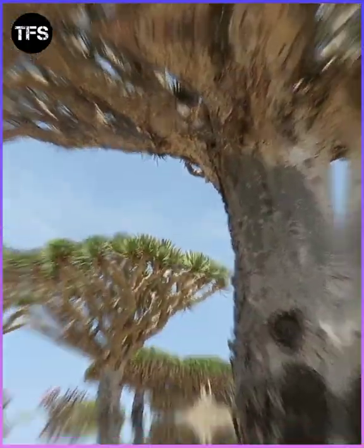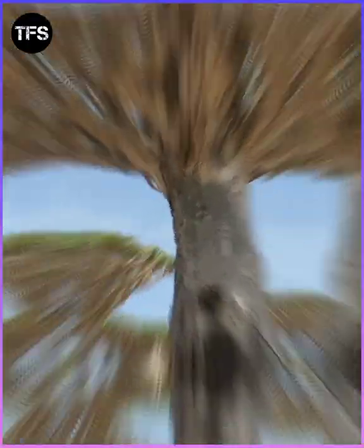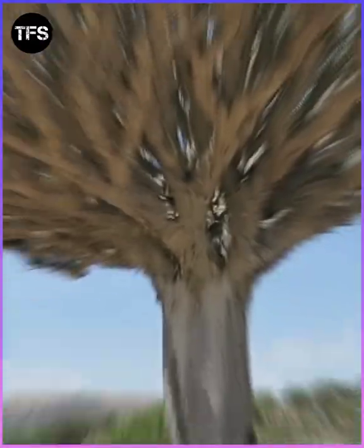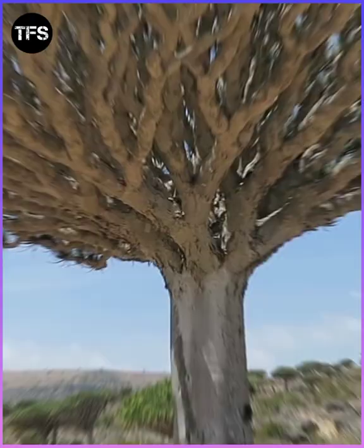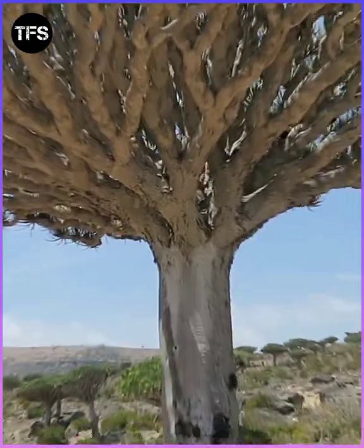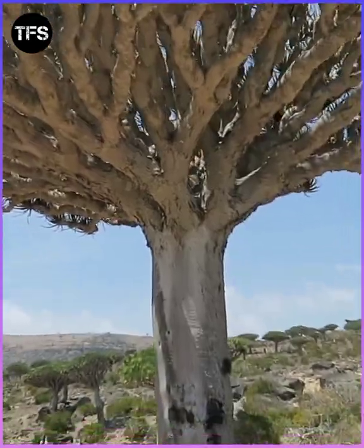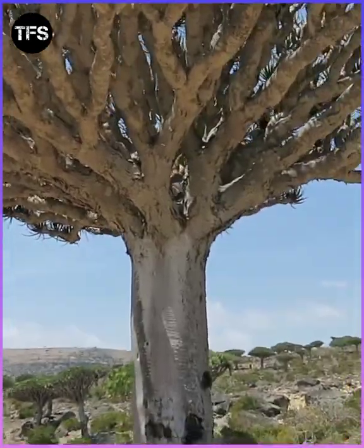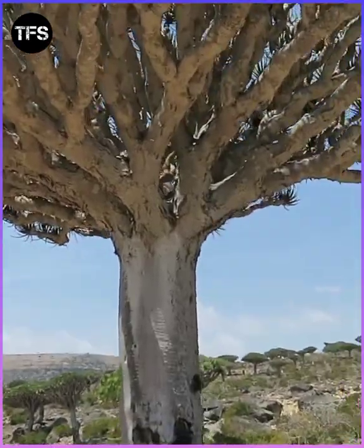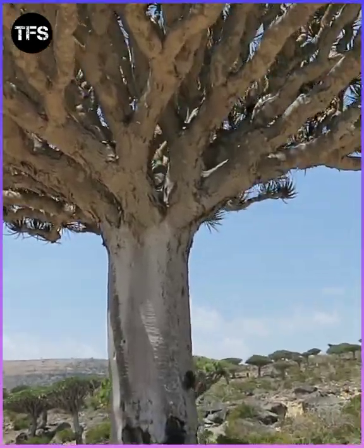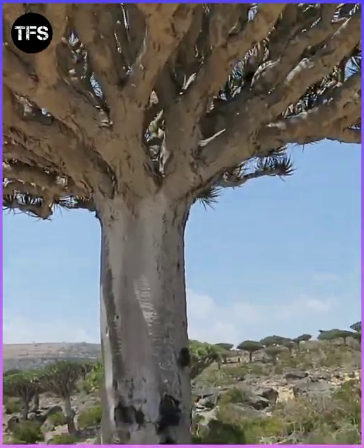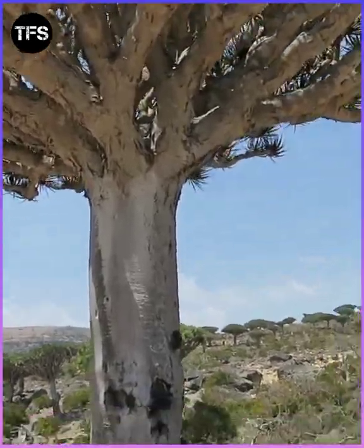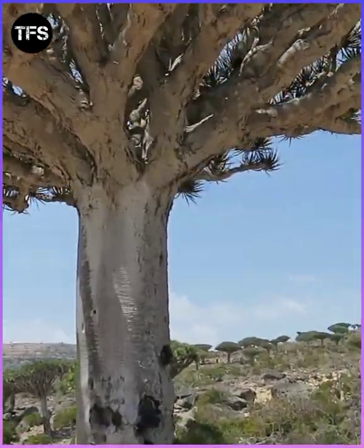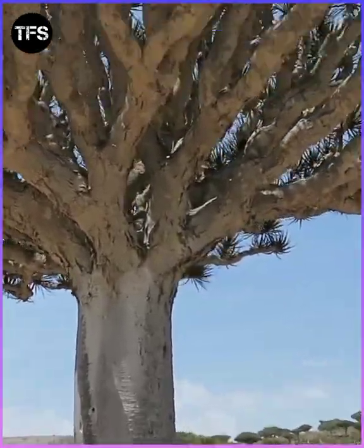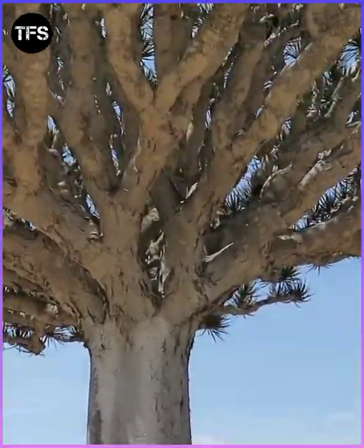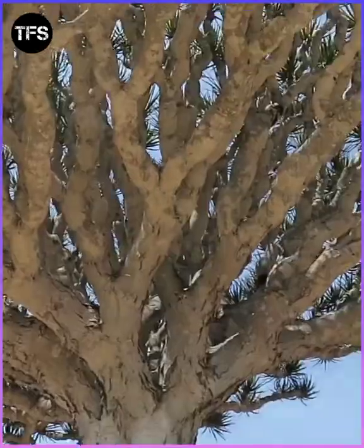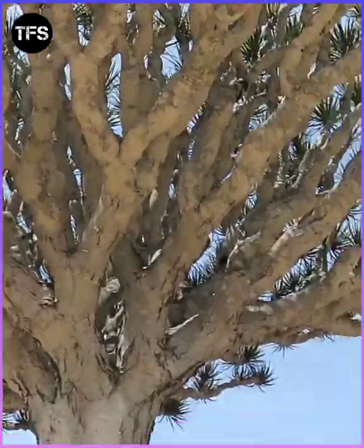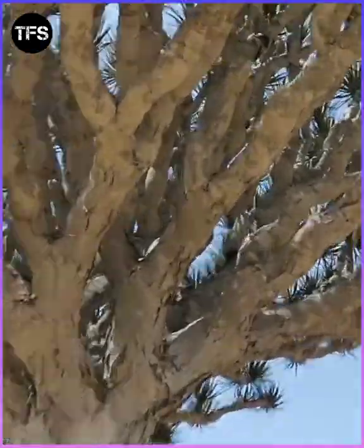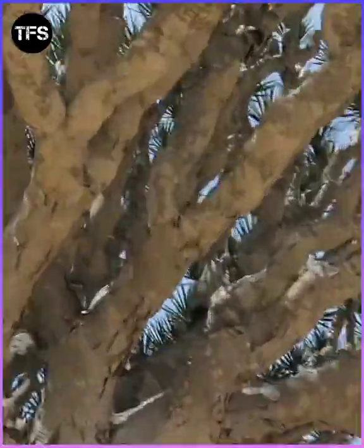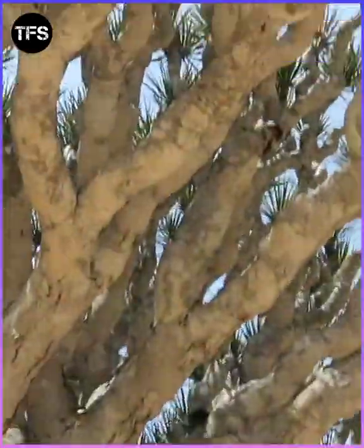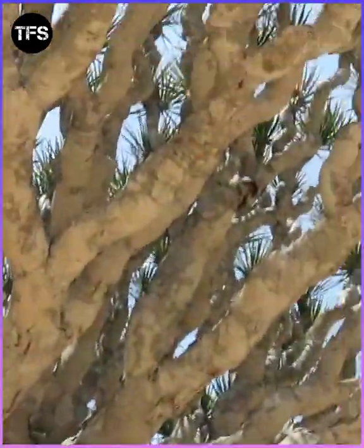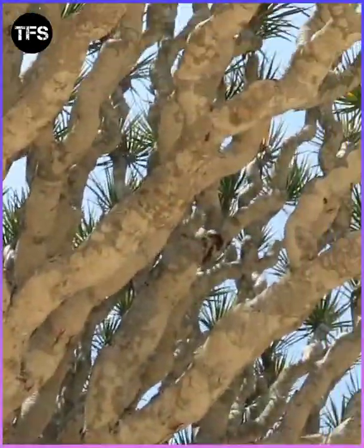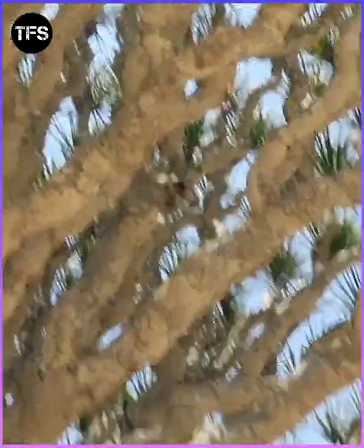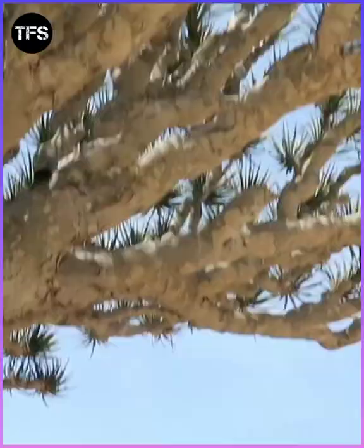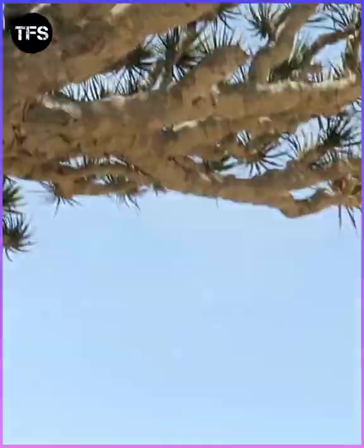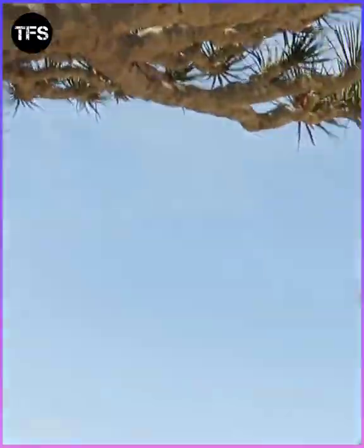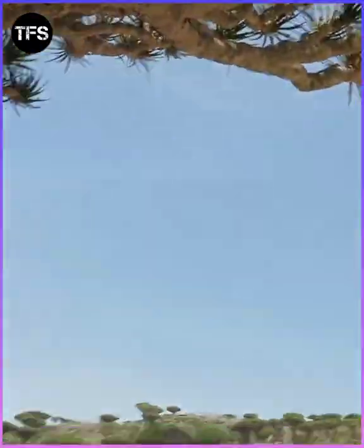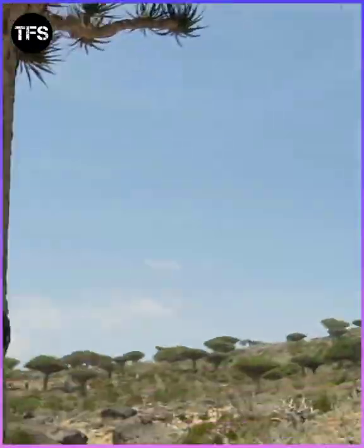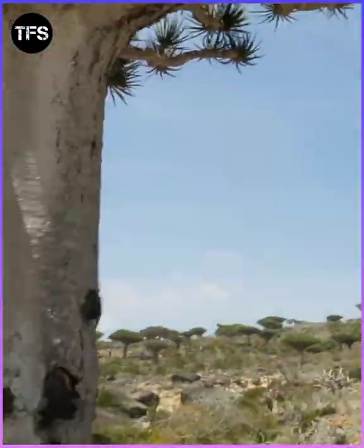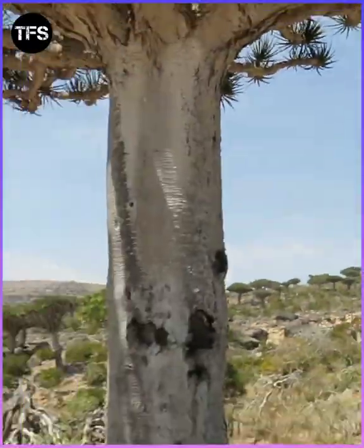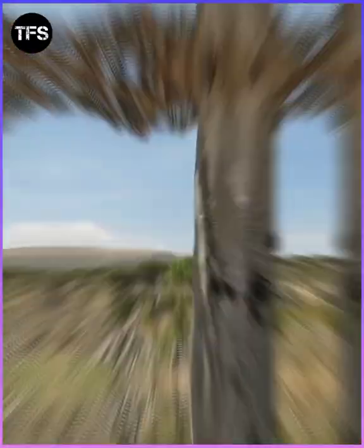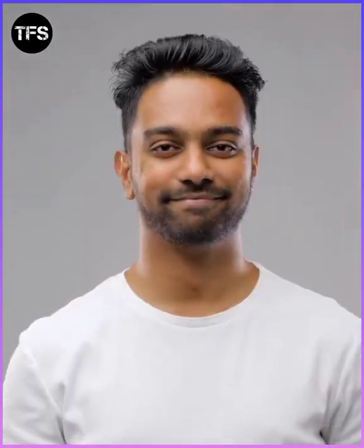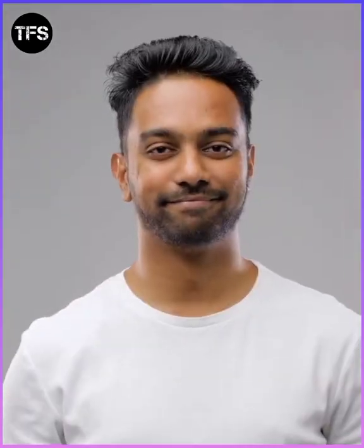We use the resin from this Dragon Blood tree — you can use resin from this Dragon Blood tree.